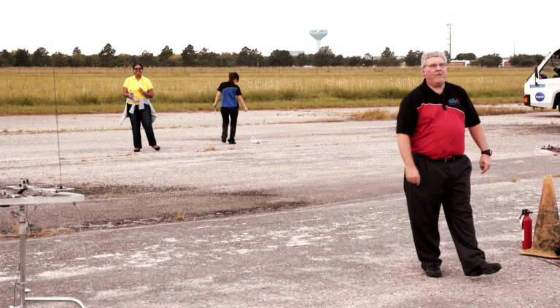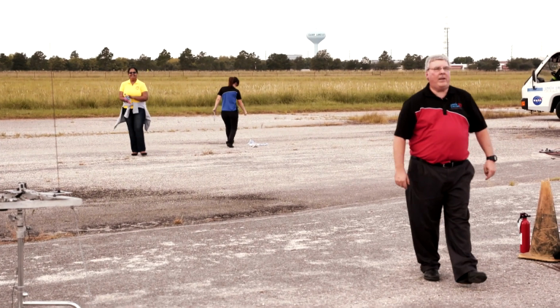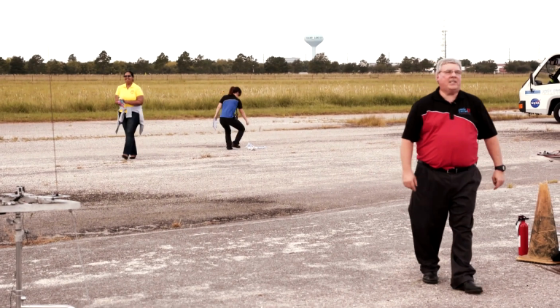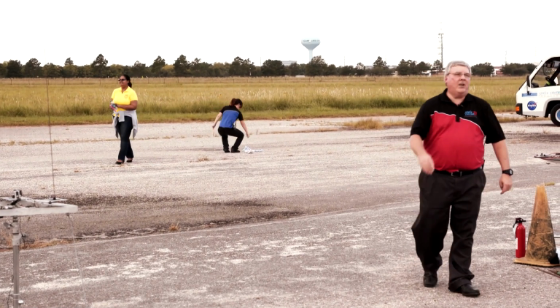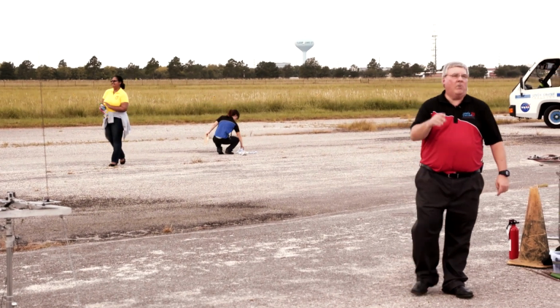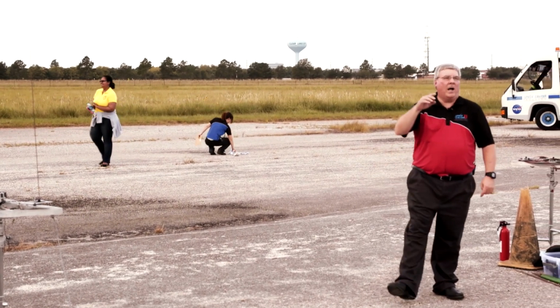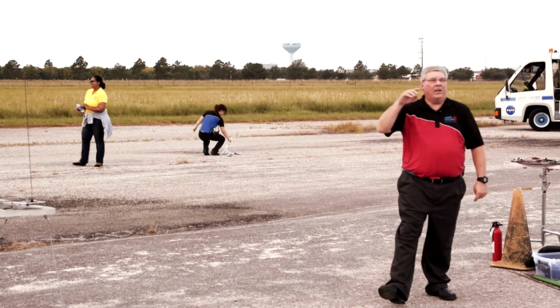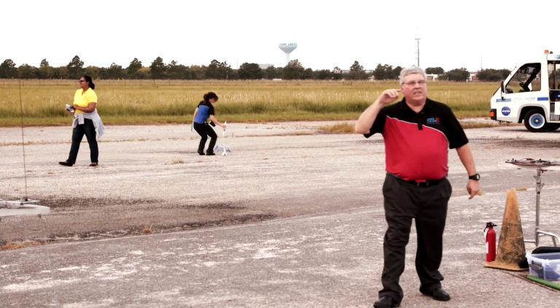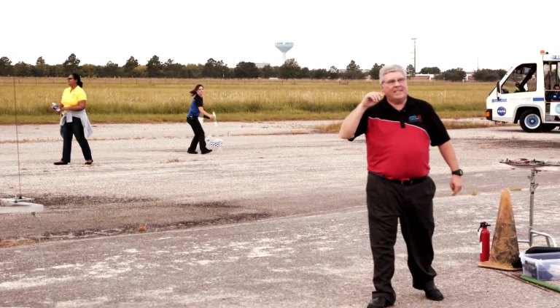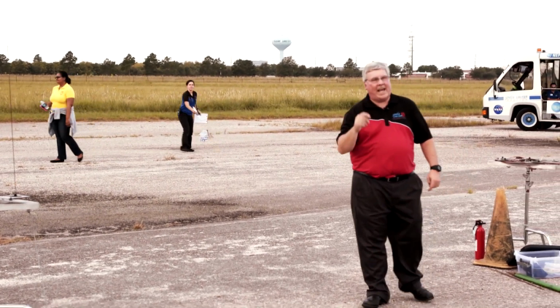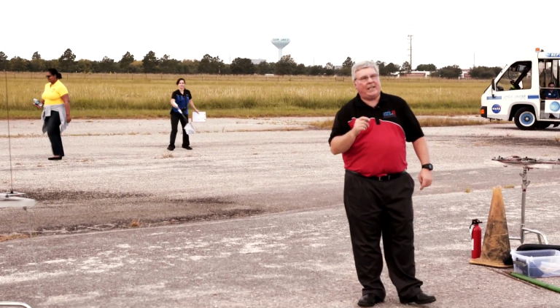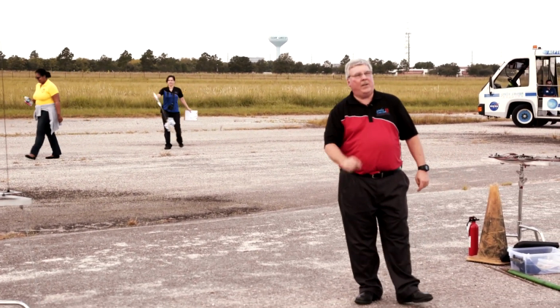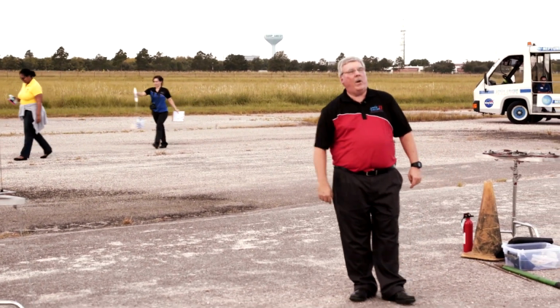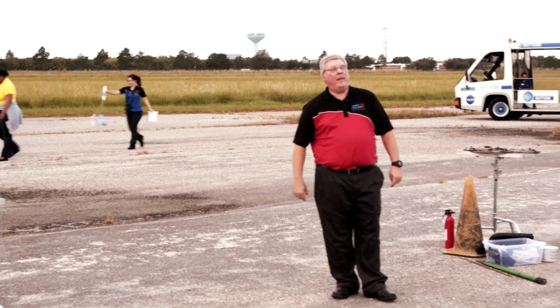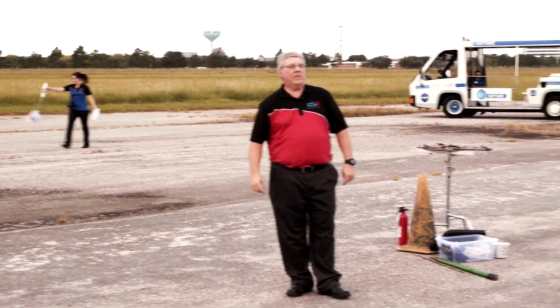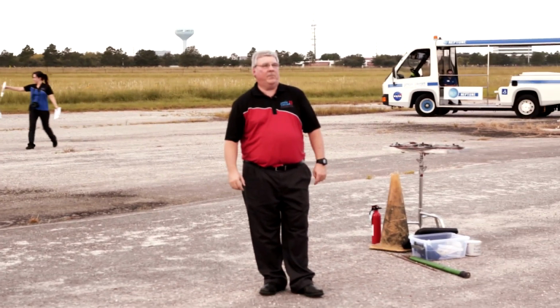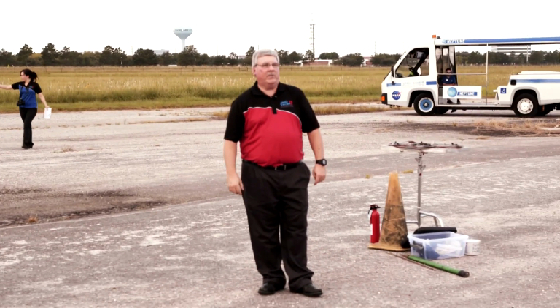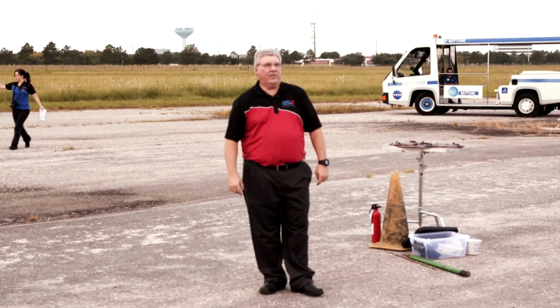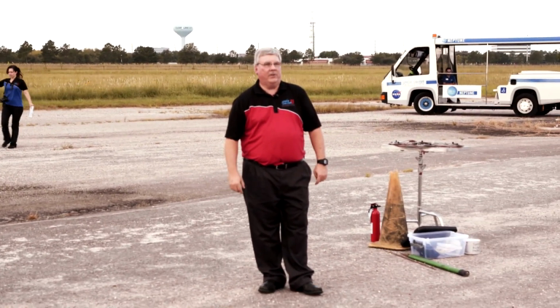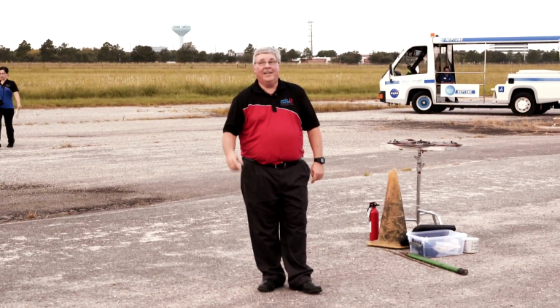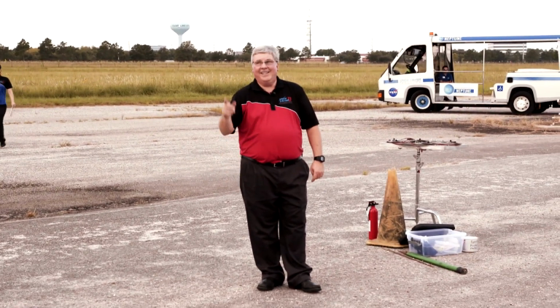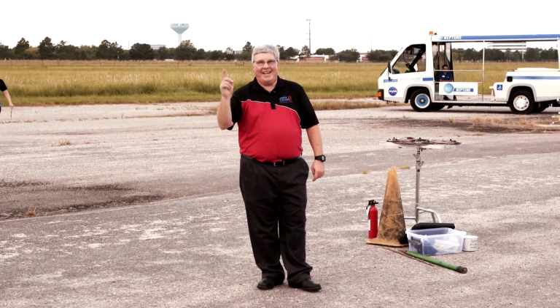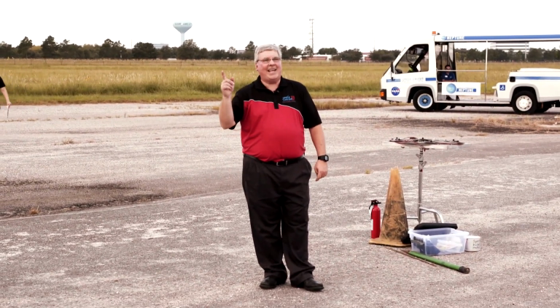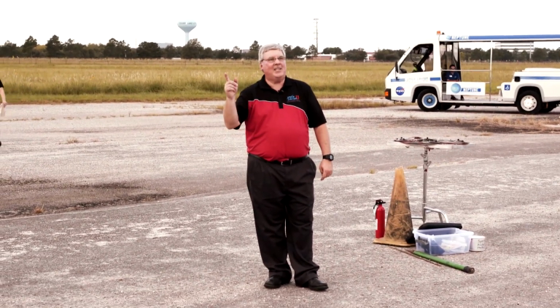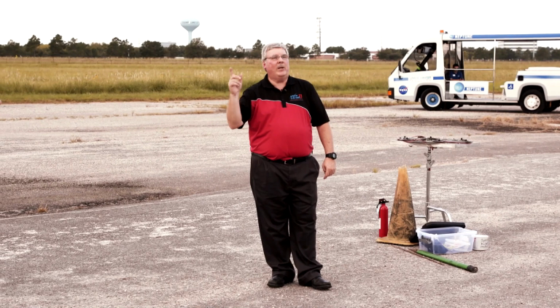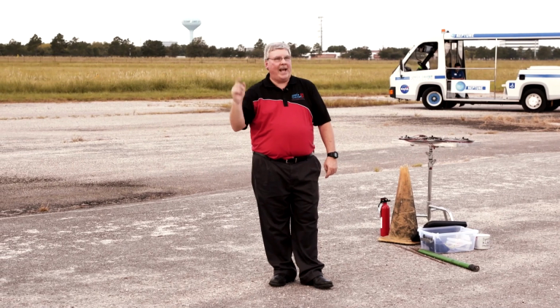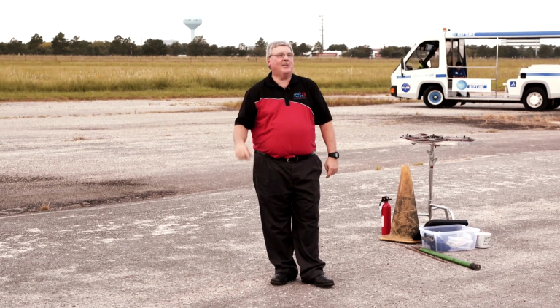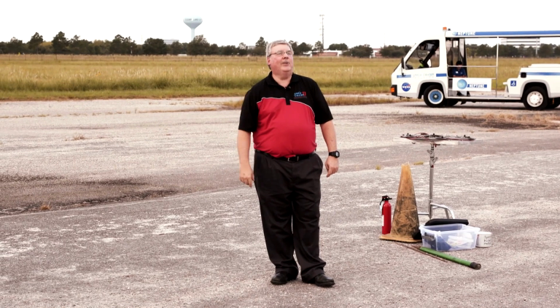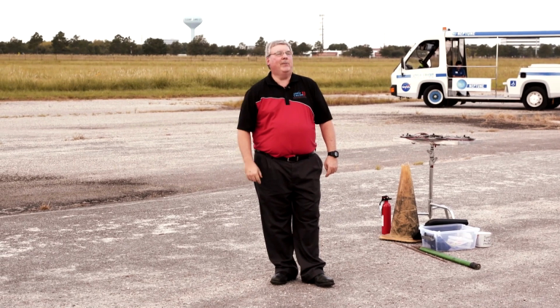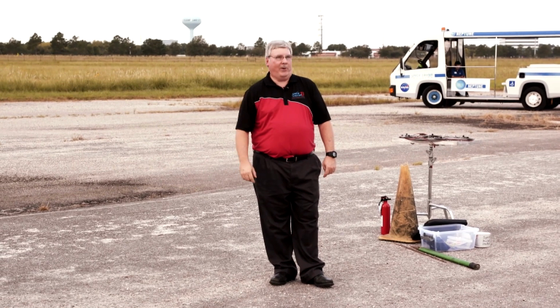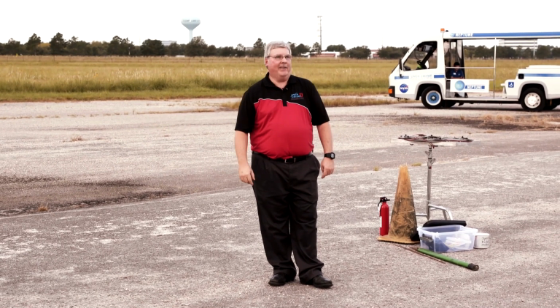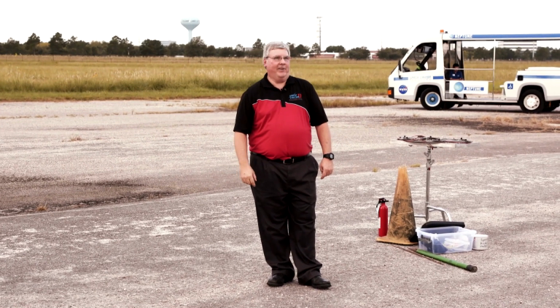Every single rocket launched exactly the way they were supposed to. NASA would absolutely be proud of you.